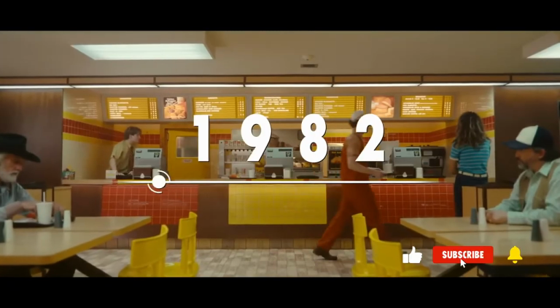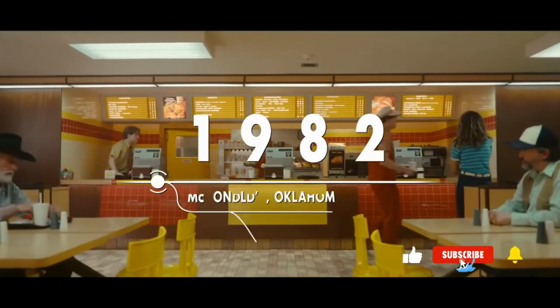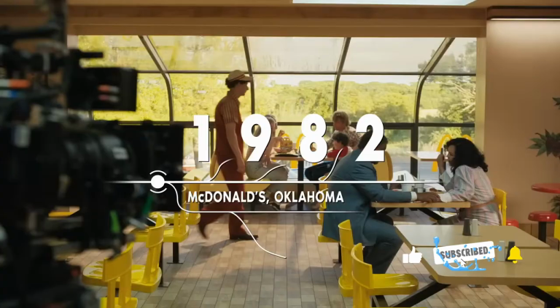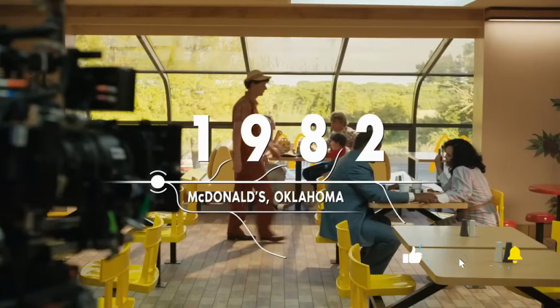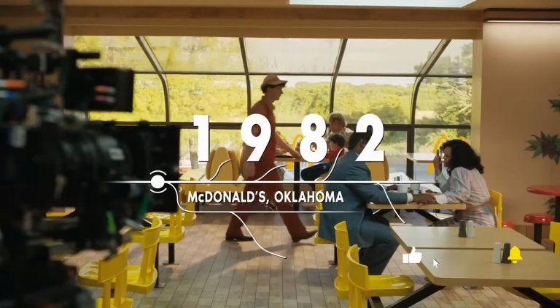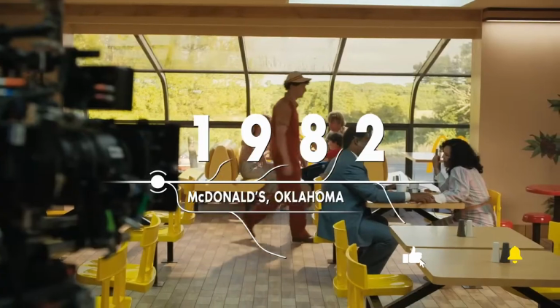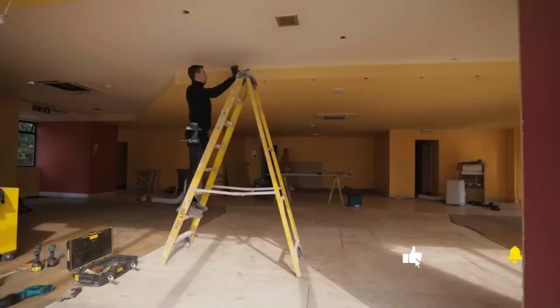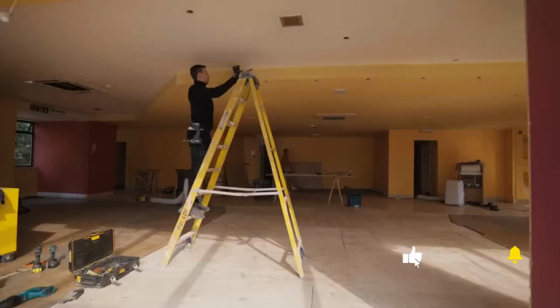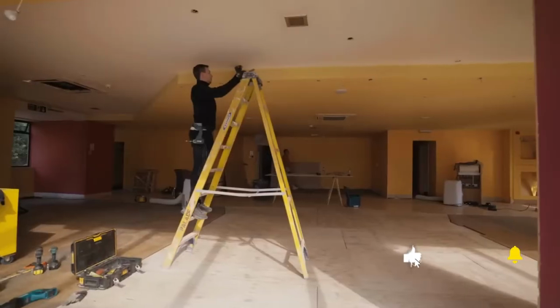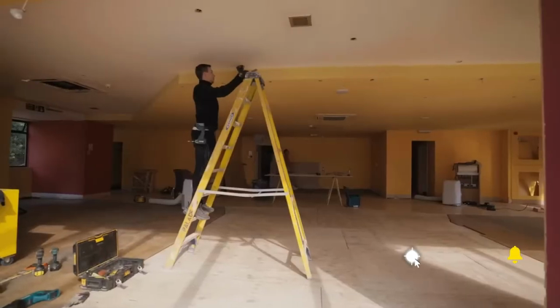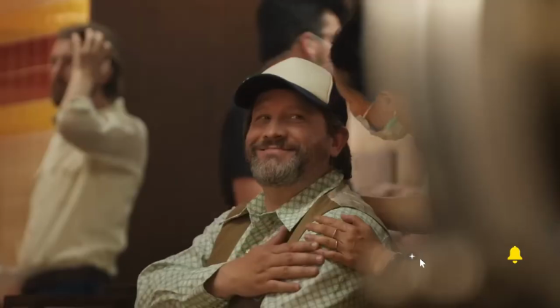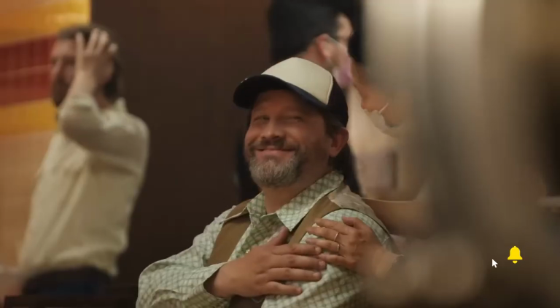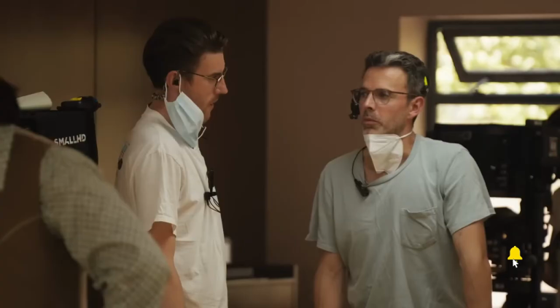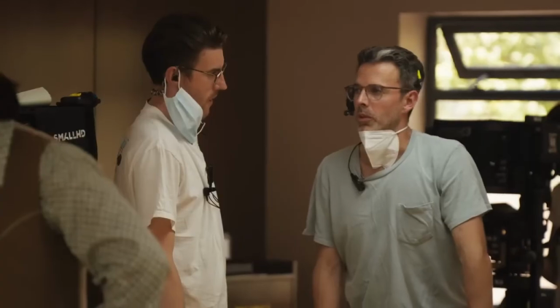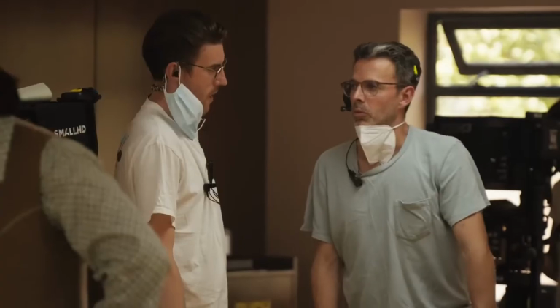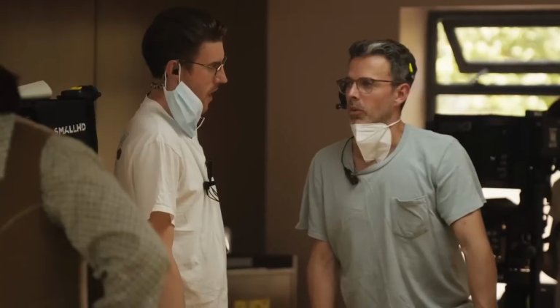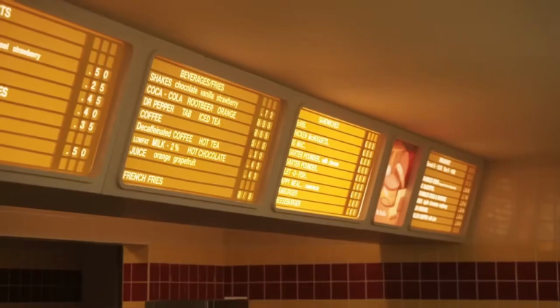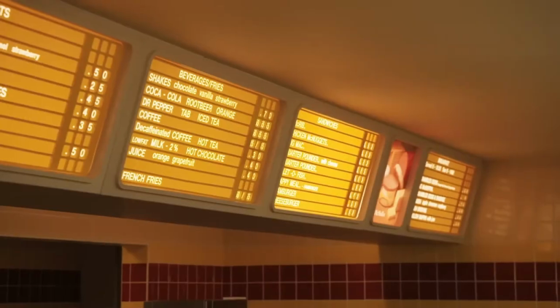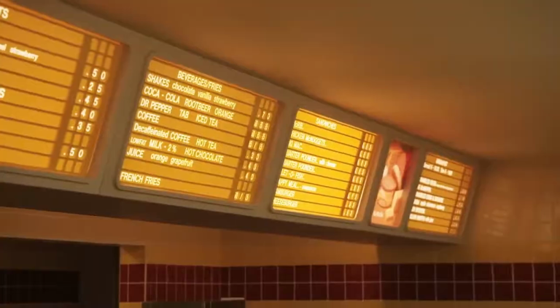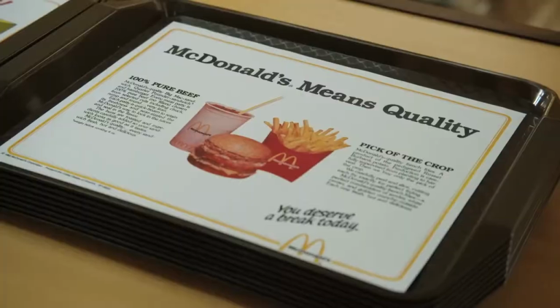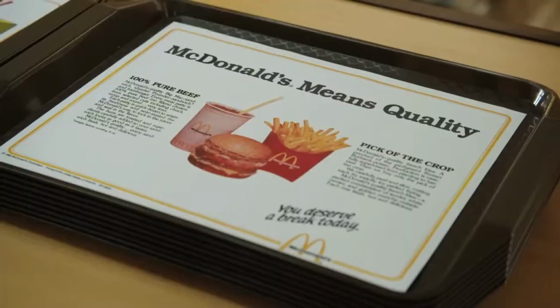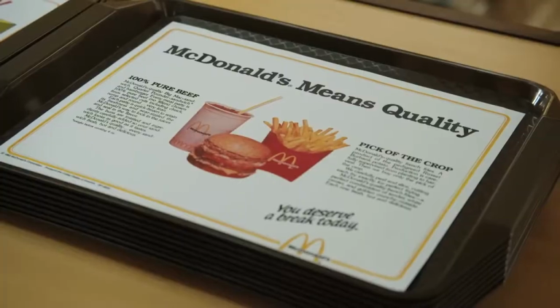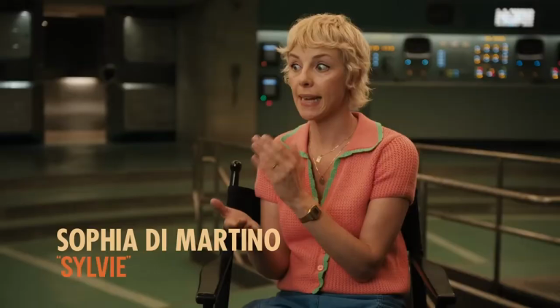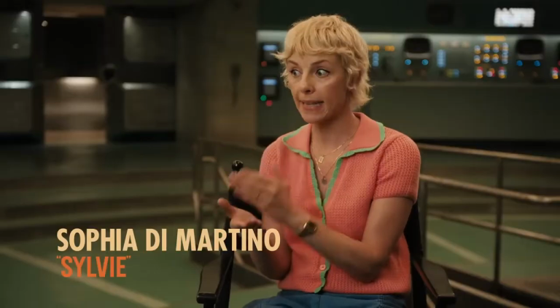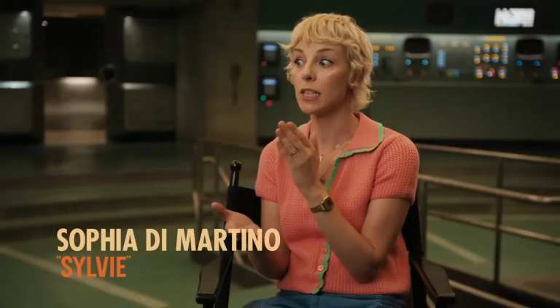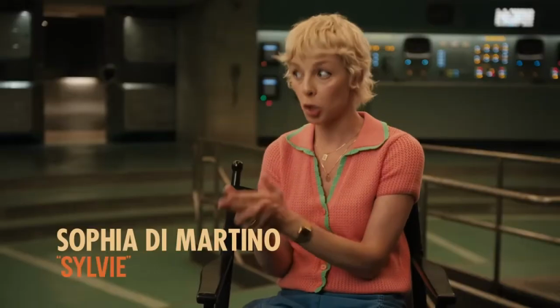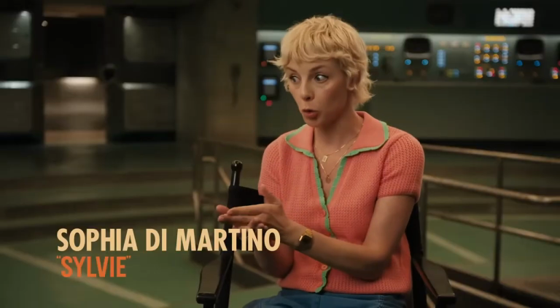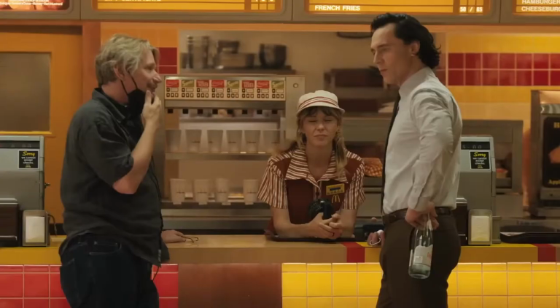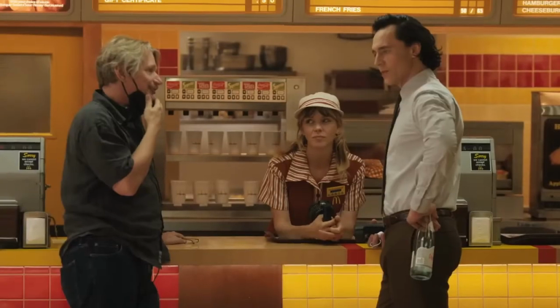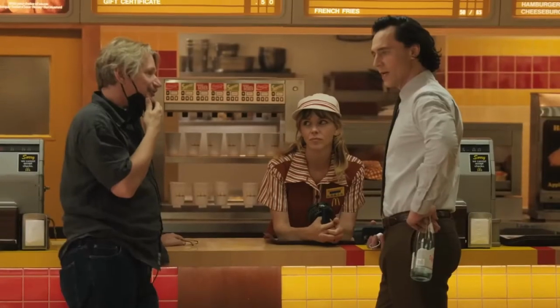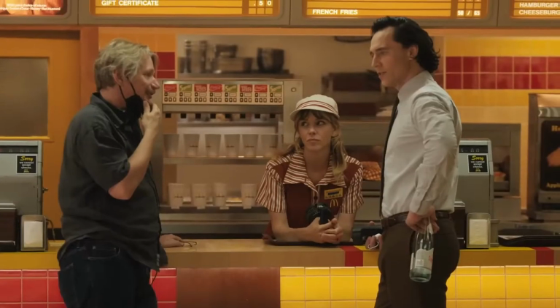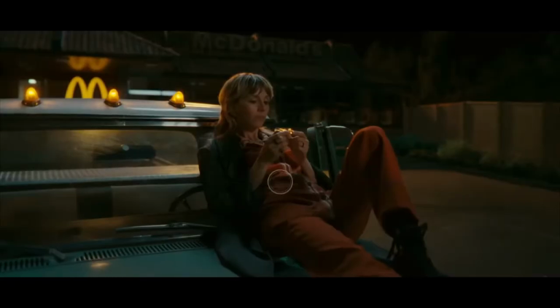Guys from McDonald's are on set, making sure that it's exactly like this 1982 McDonald's.